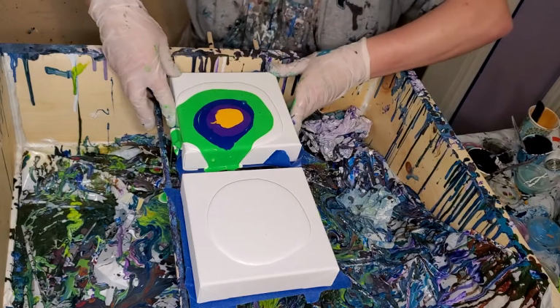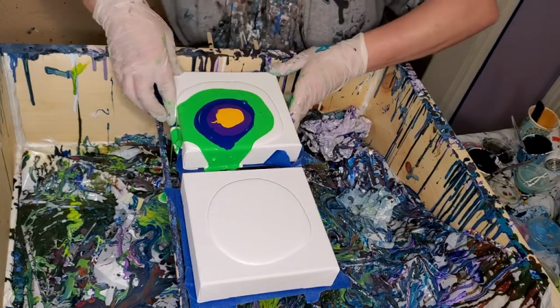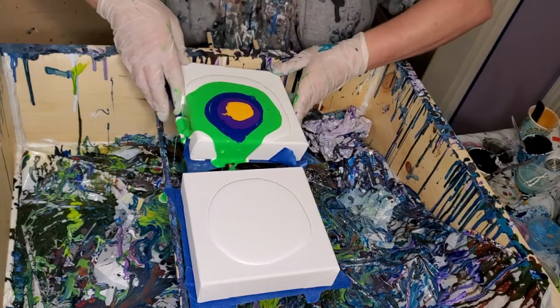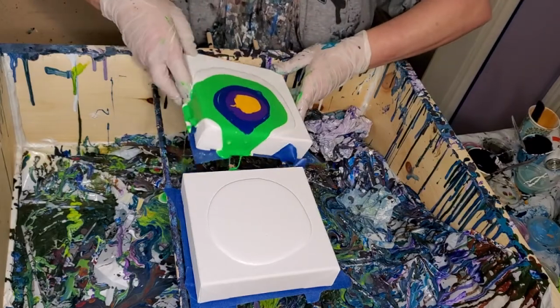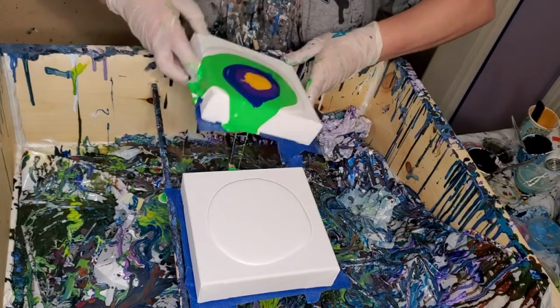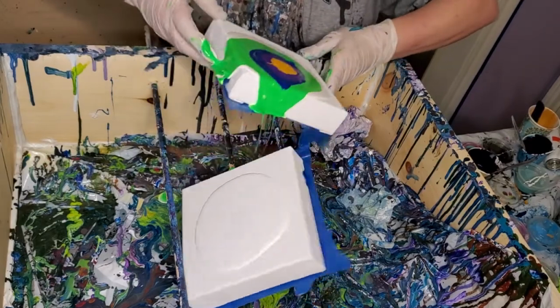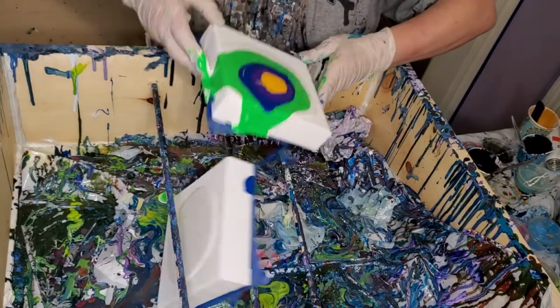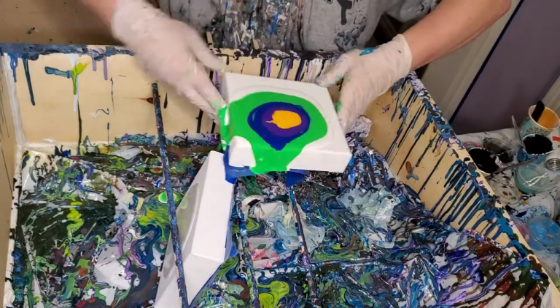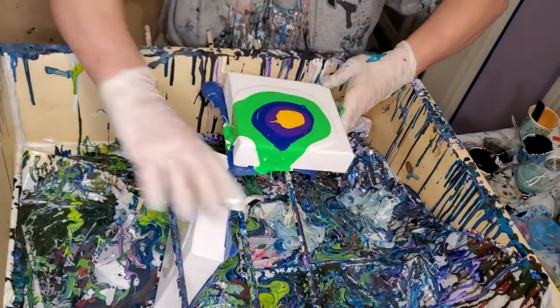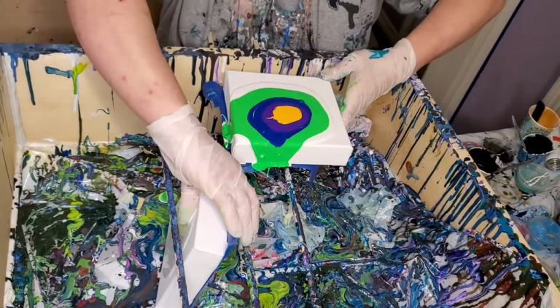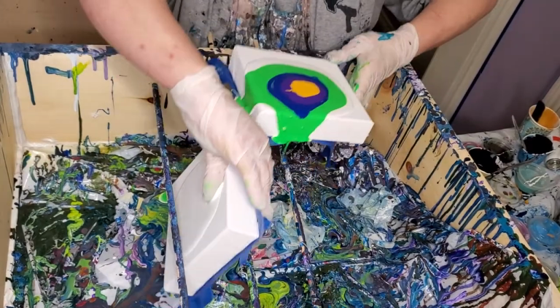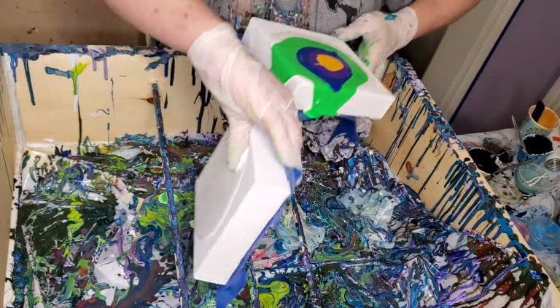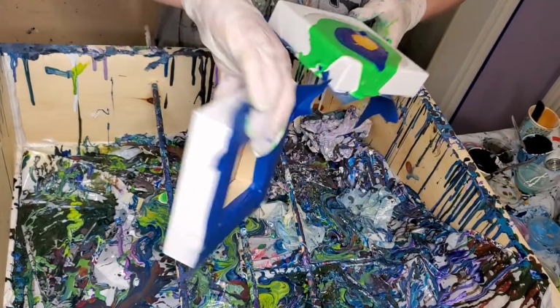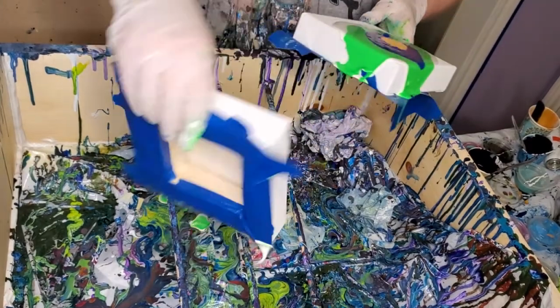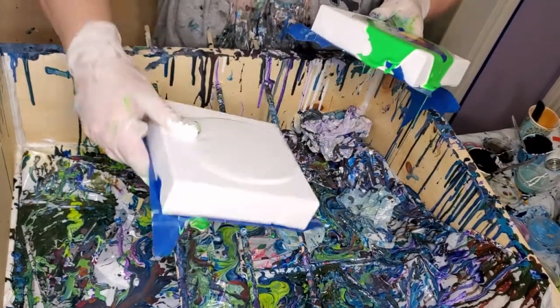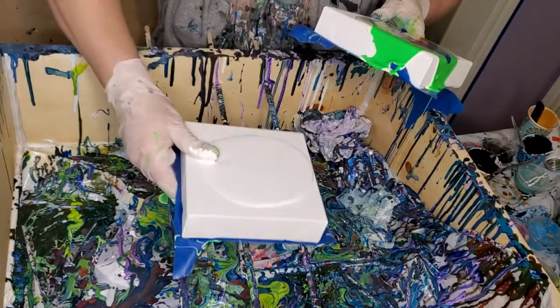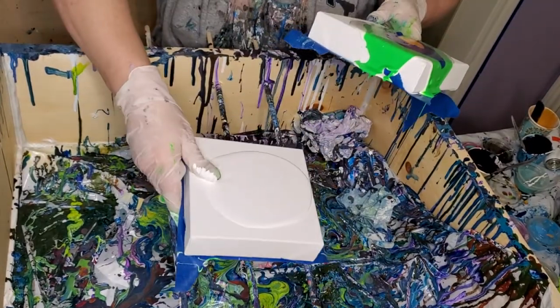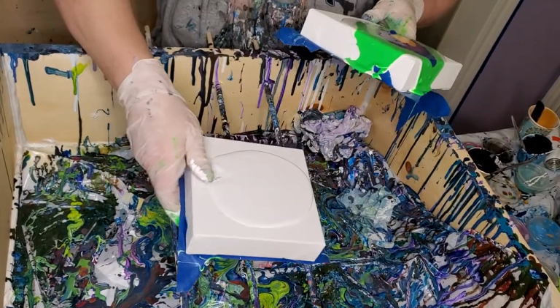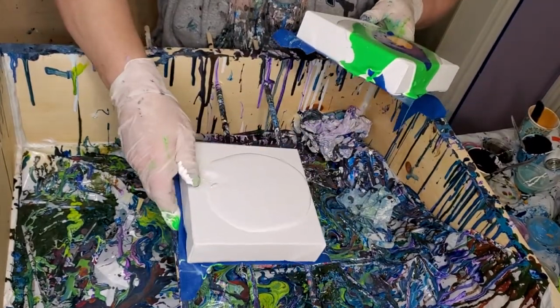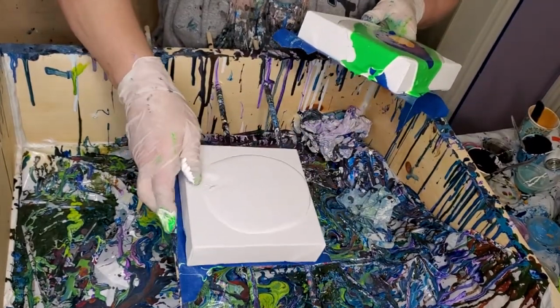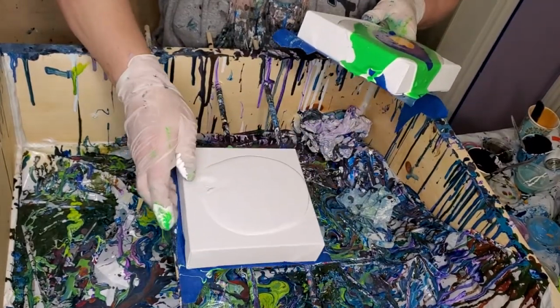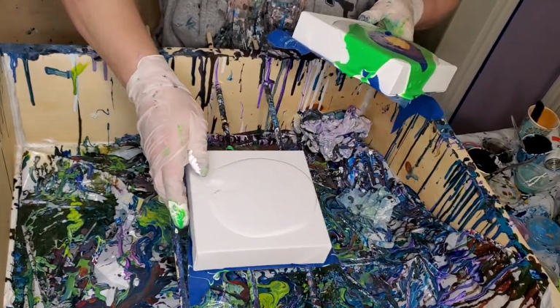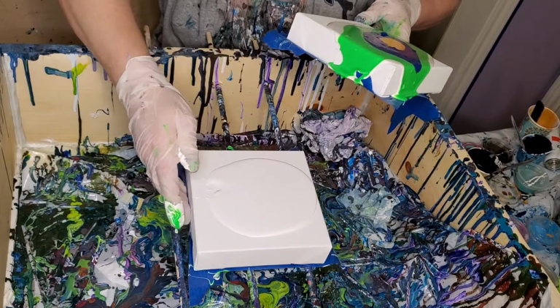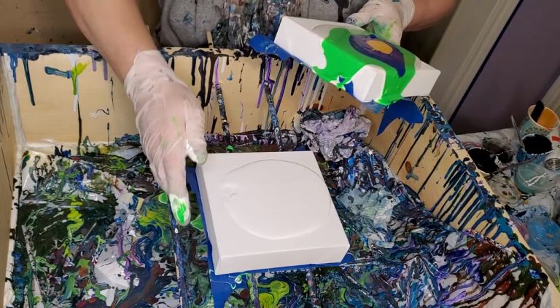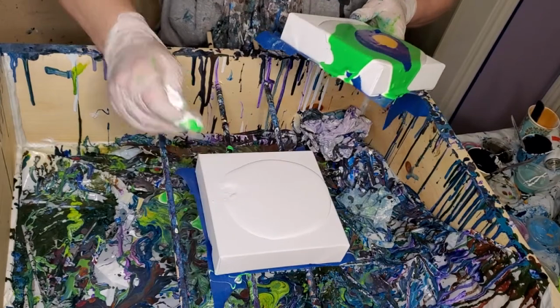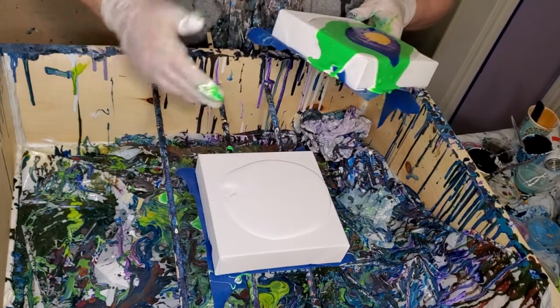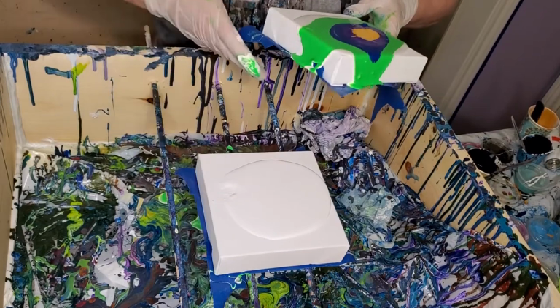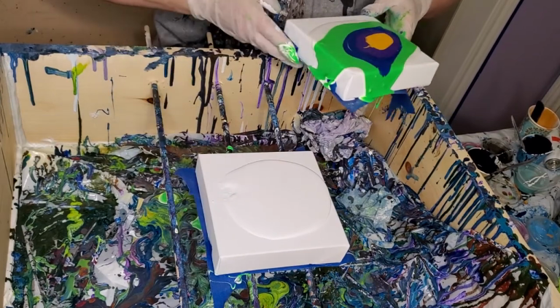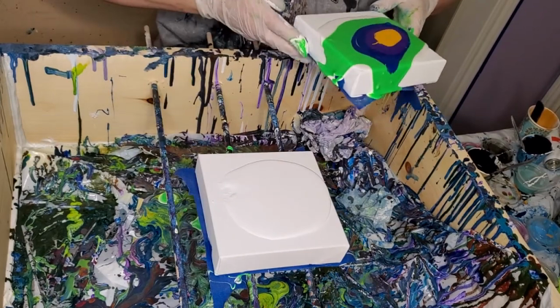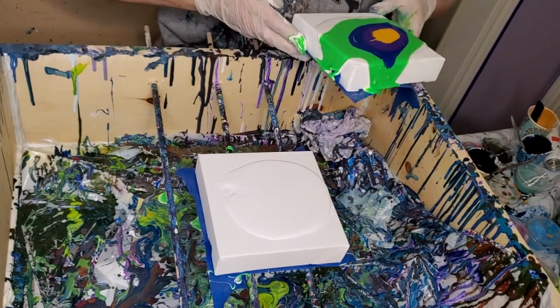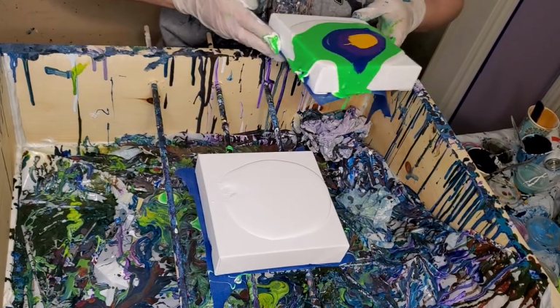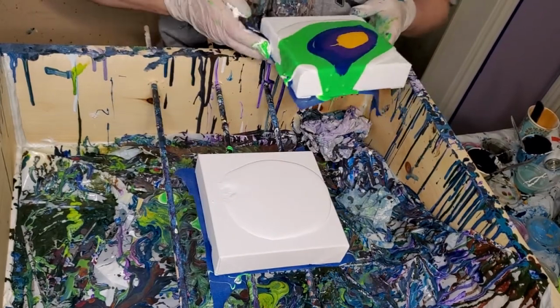I don't want to put too many colors. Oh shoot, that was not good - it fell between the rolls, but it's okay, I fixed it.